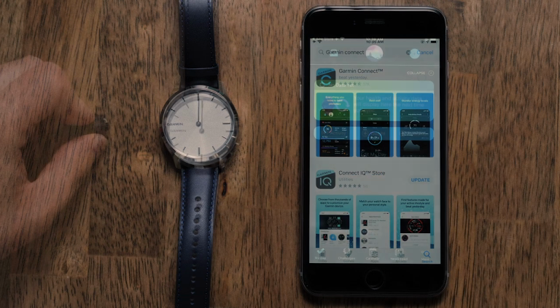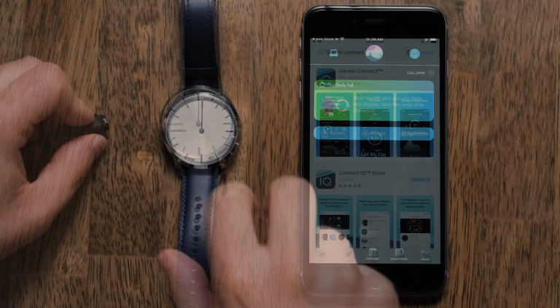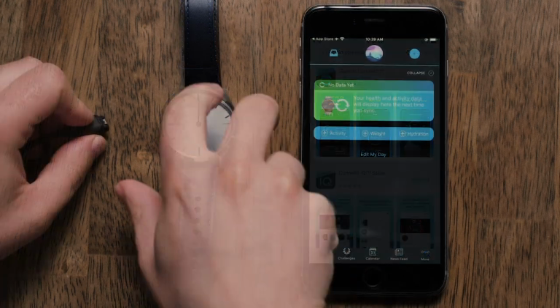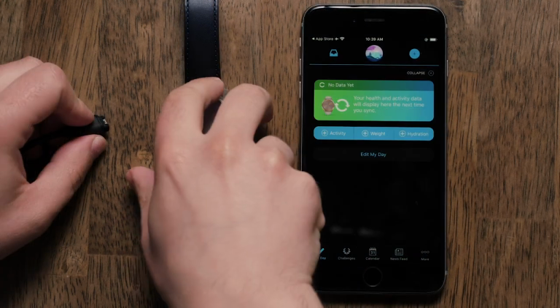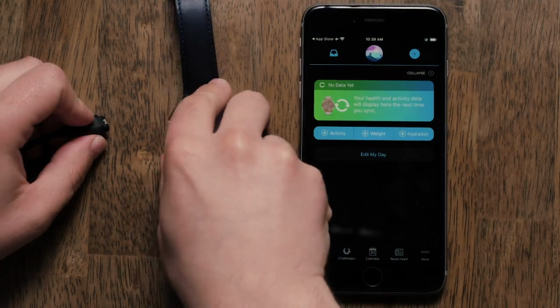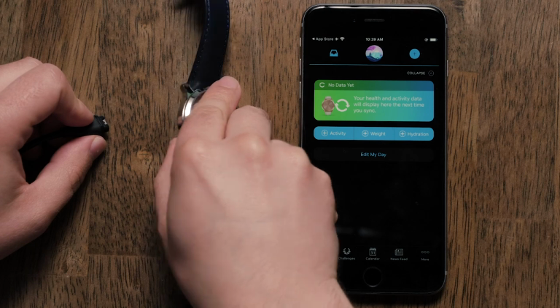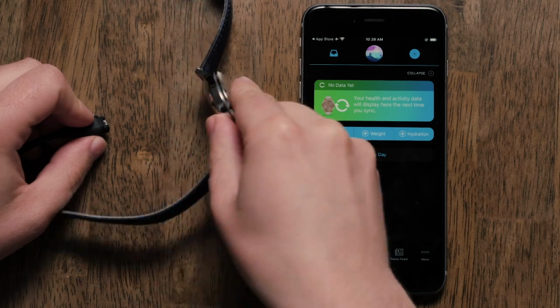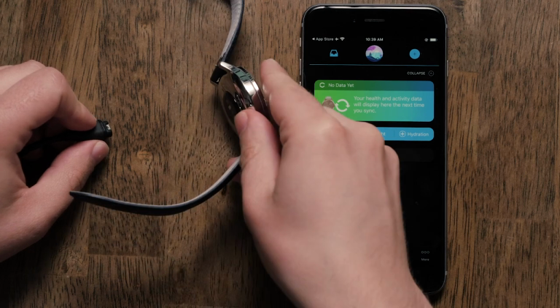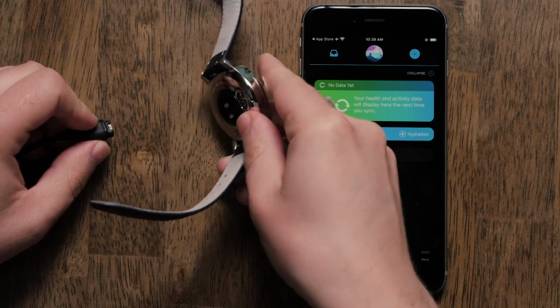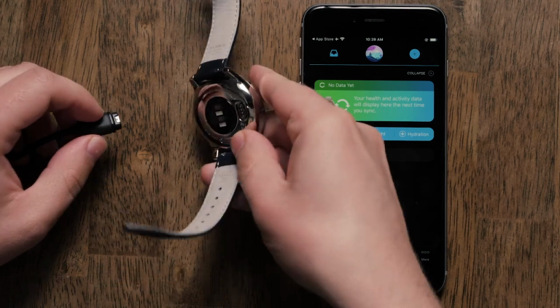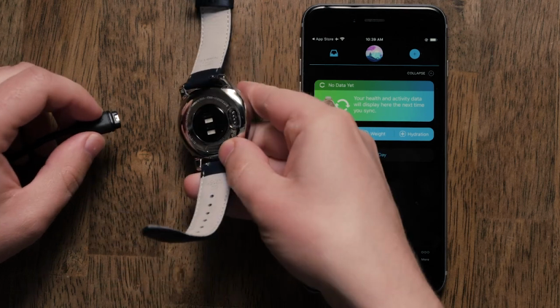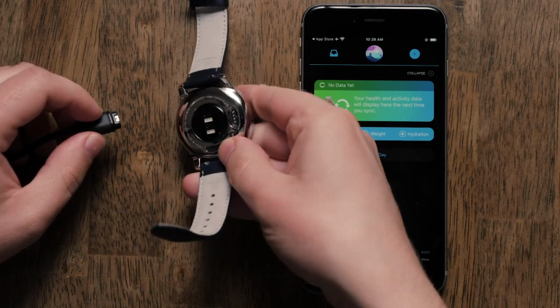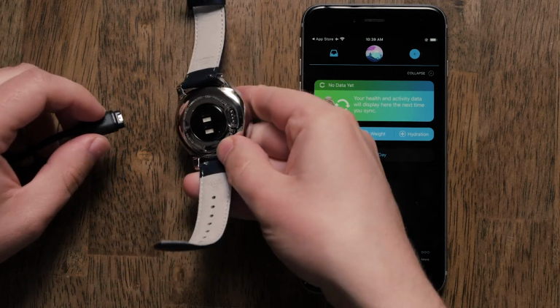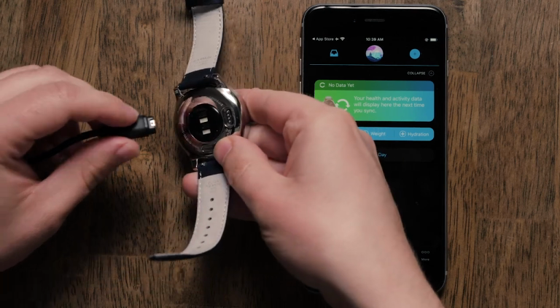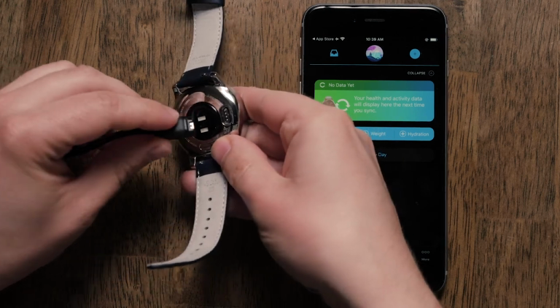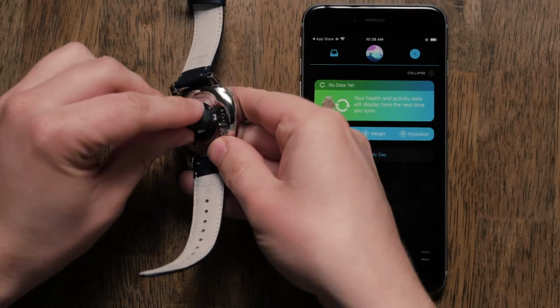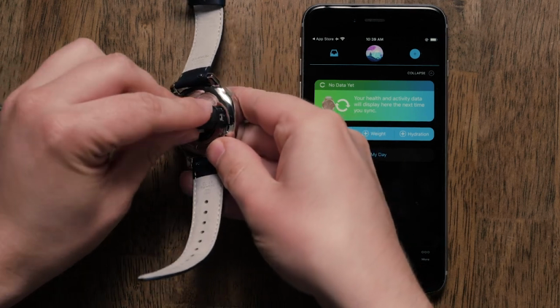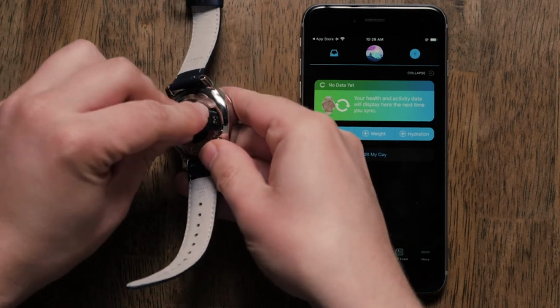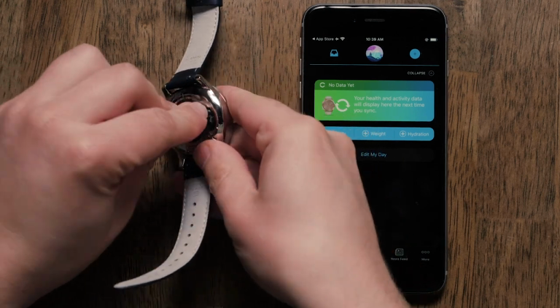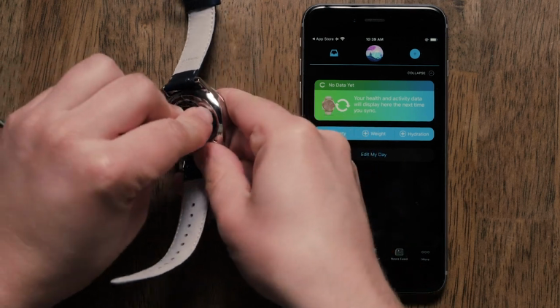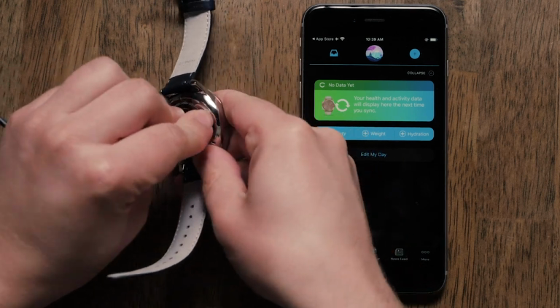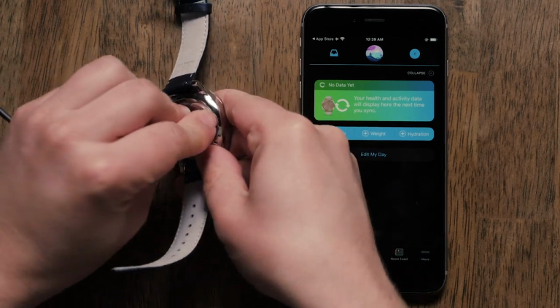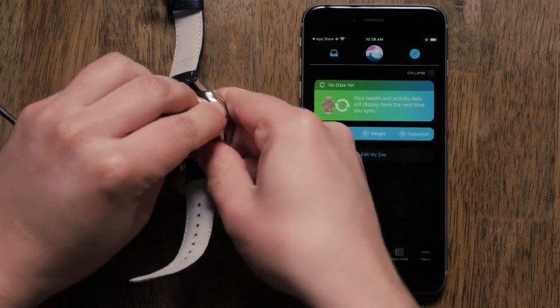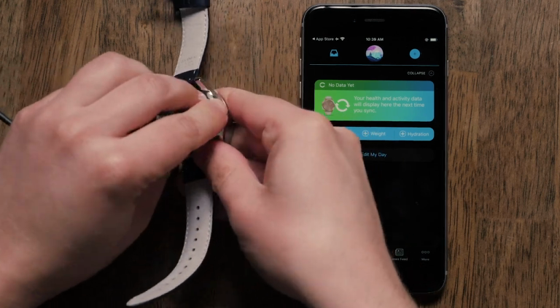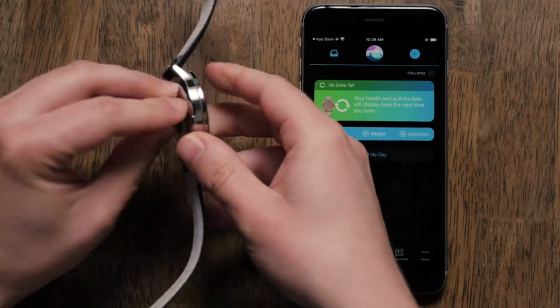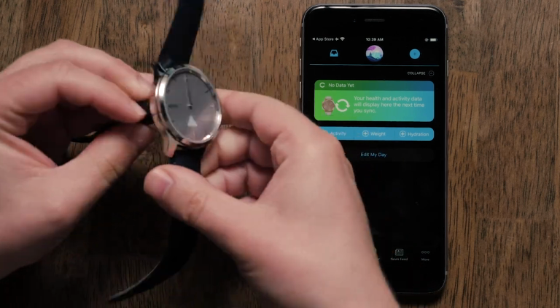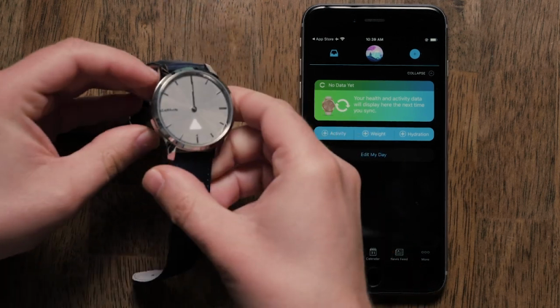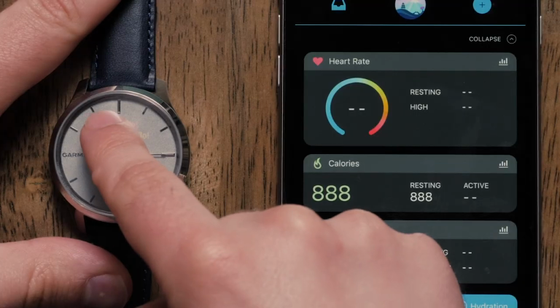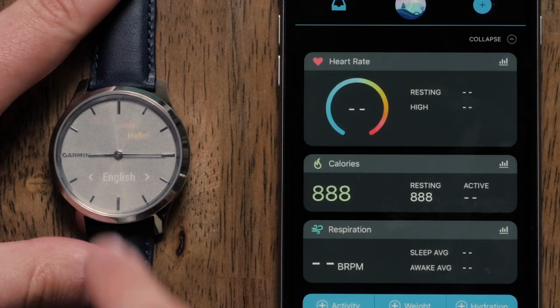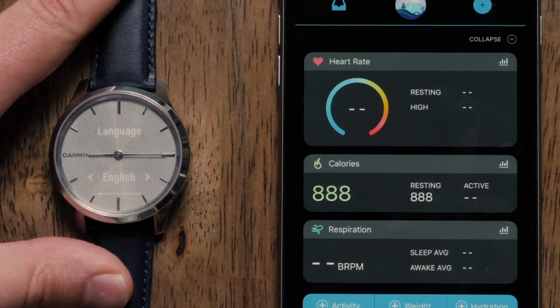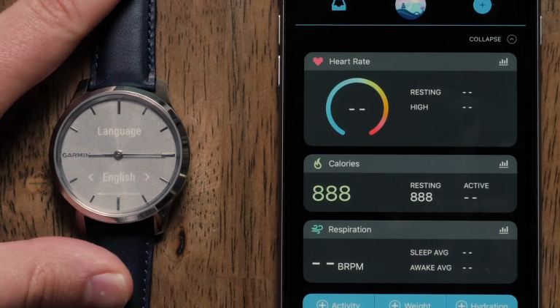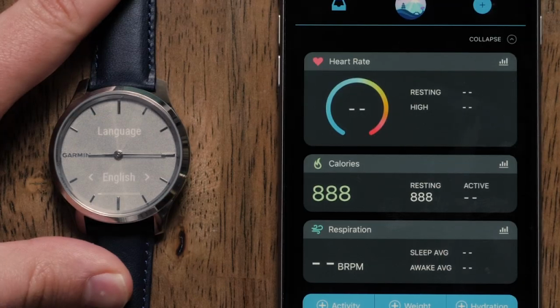Once signed in, plug your Vivomove Series watch into the power cable. This will power the watch on. You can then select a language.